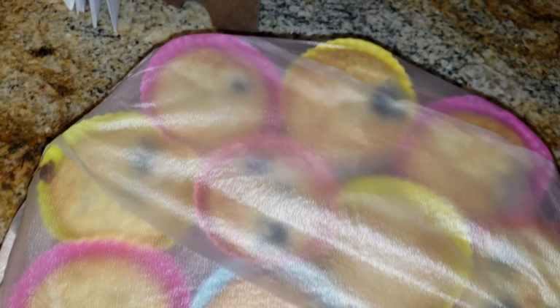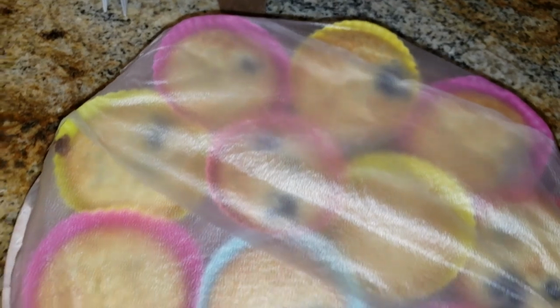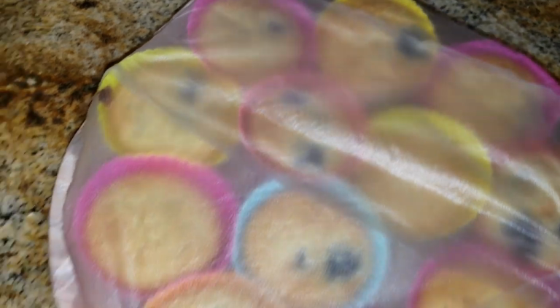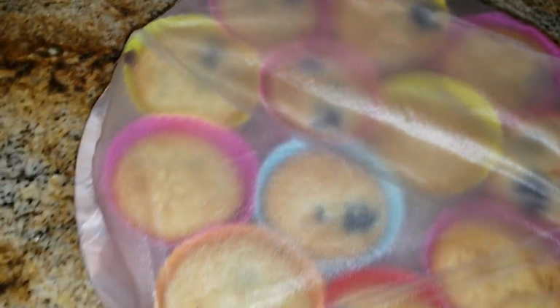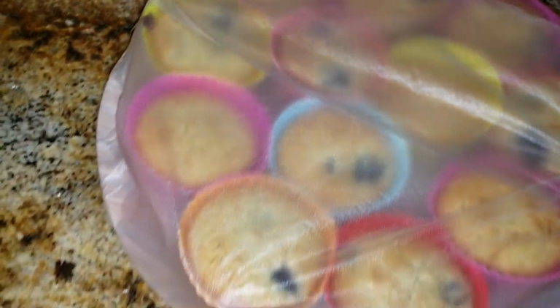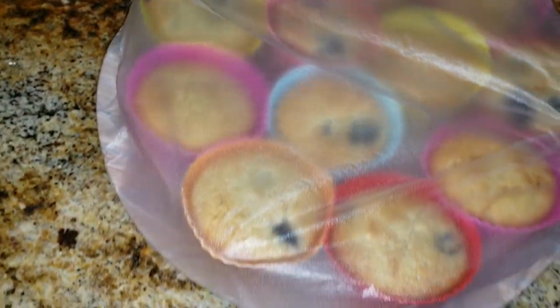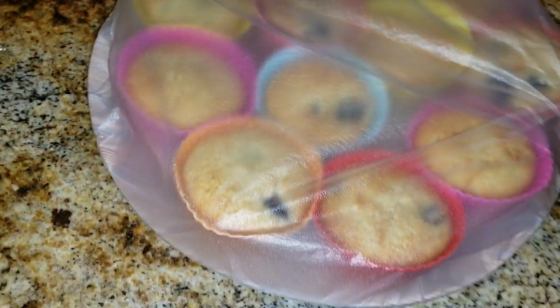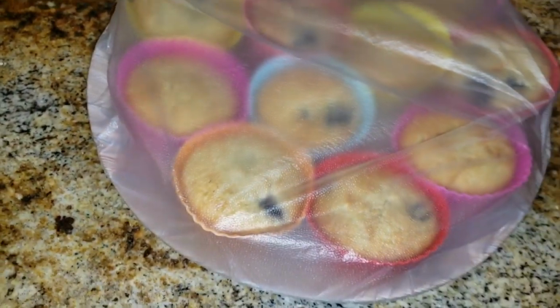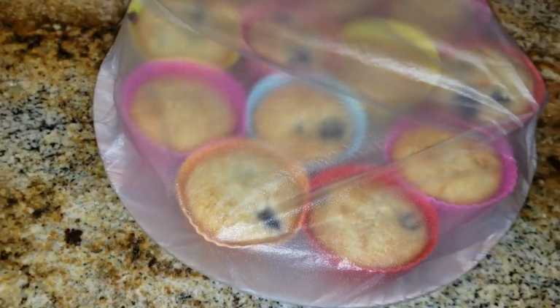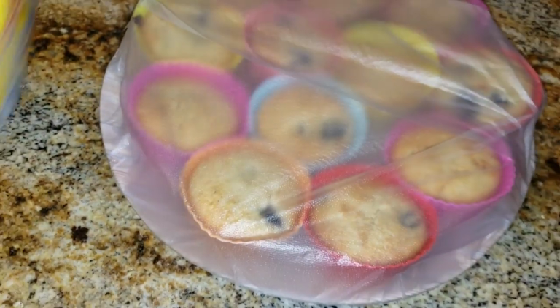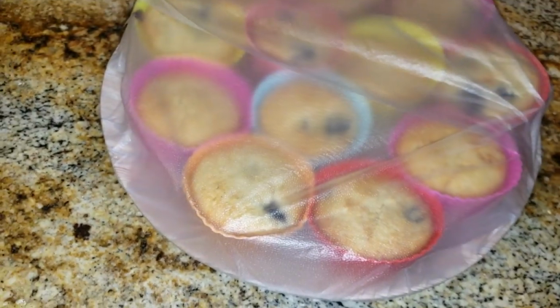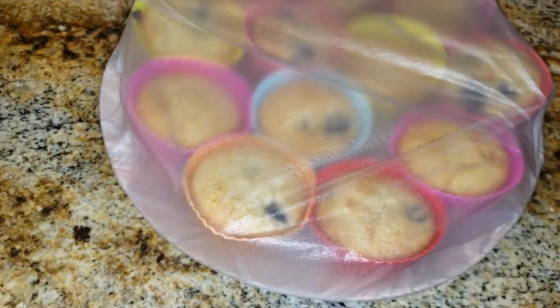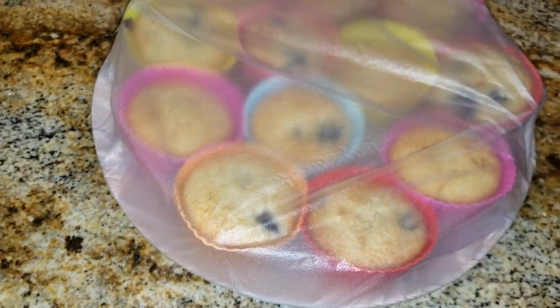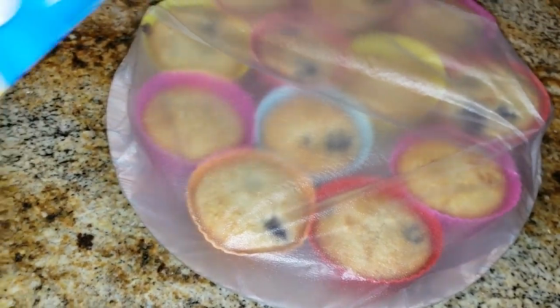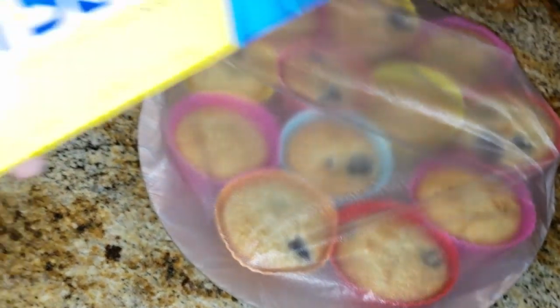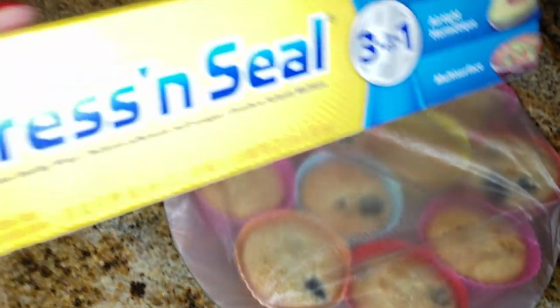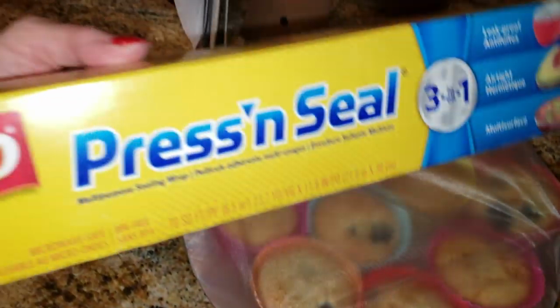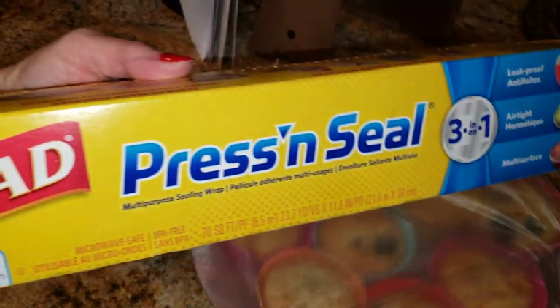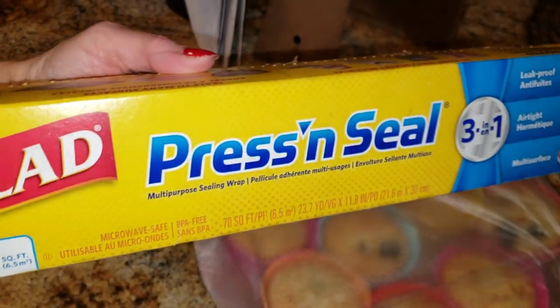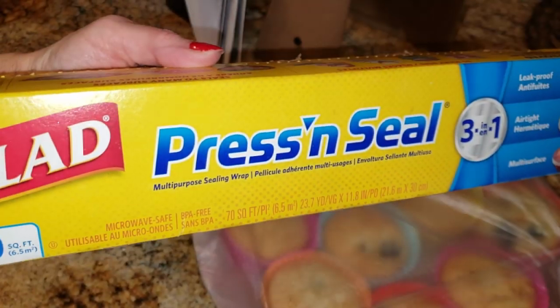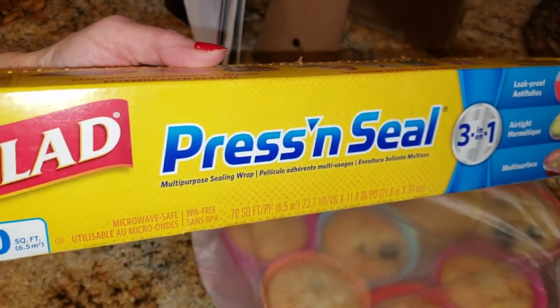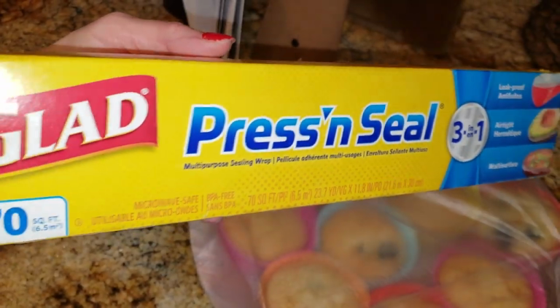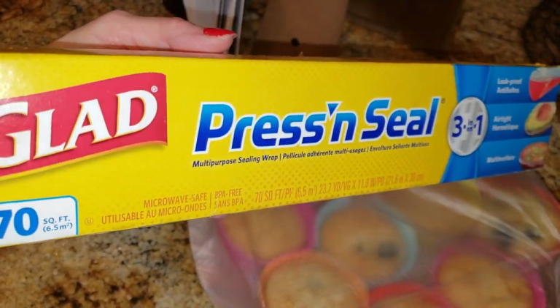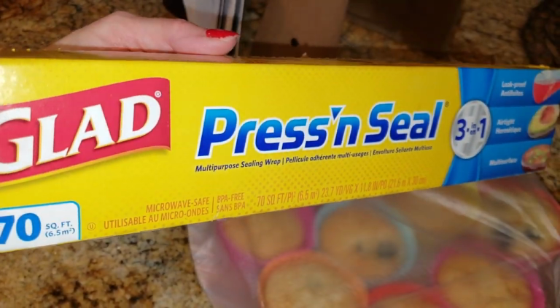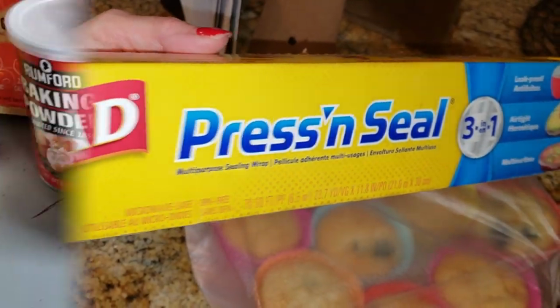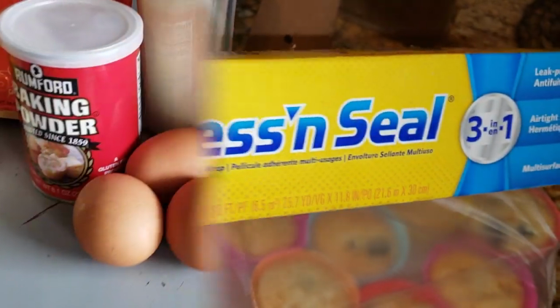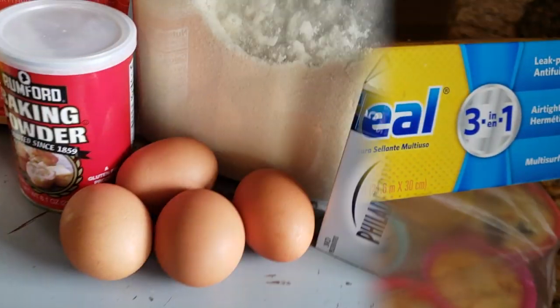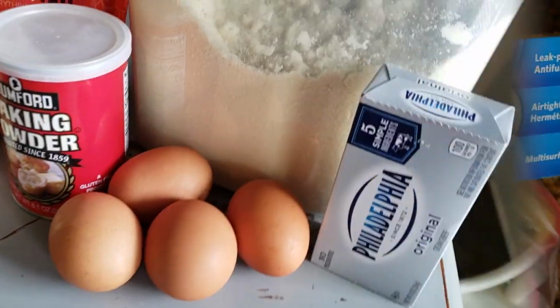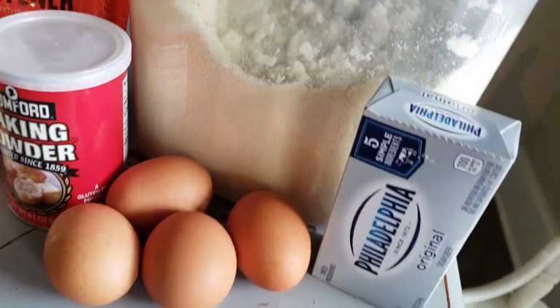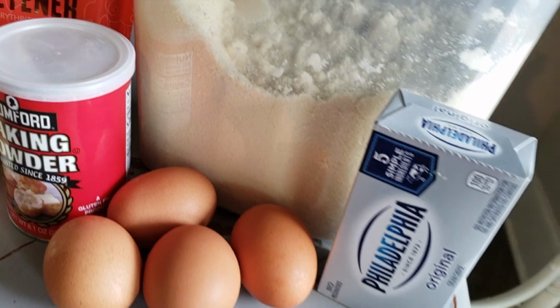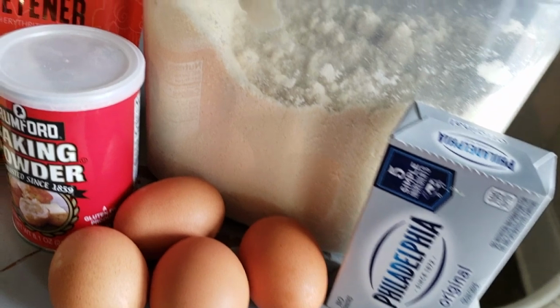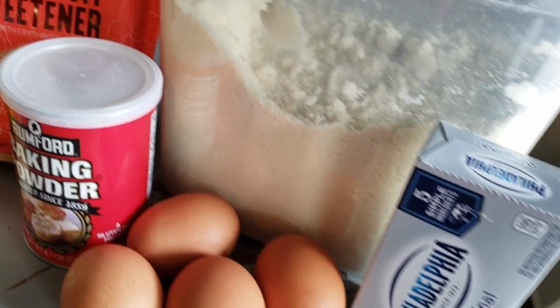Store them on the counter for three to four days covered, or in the fridge to make sure you don't lose any of those delicious muffins.